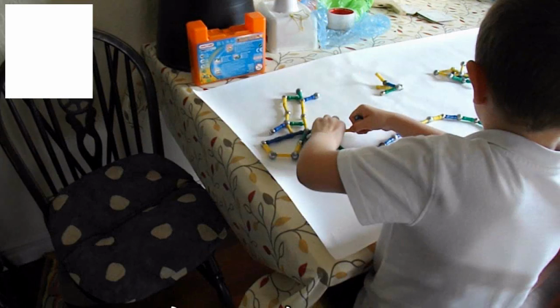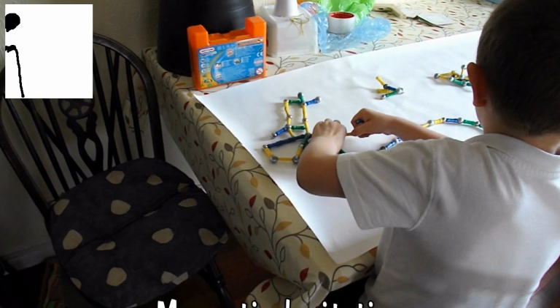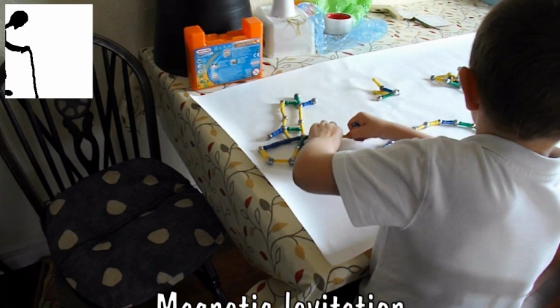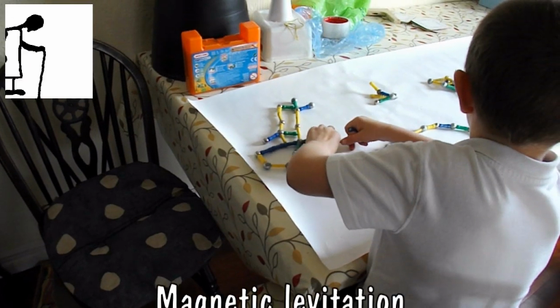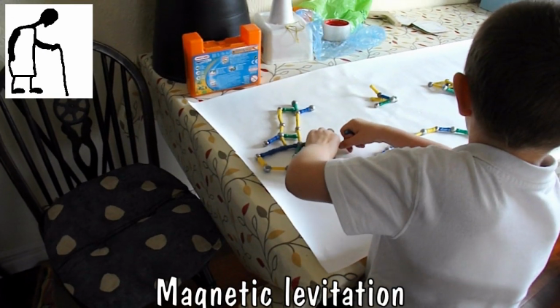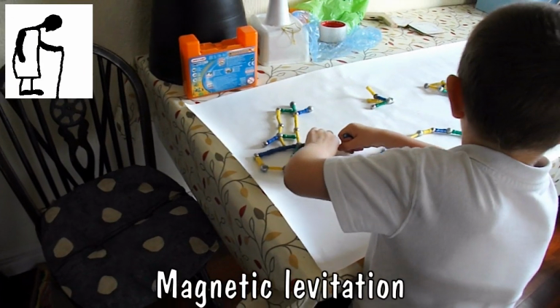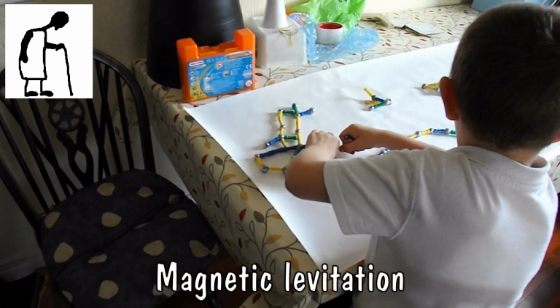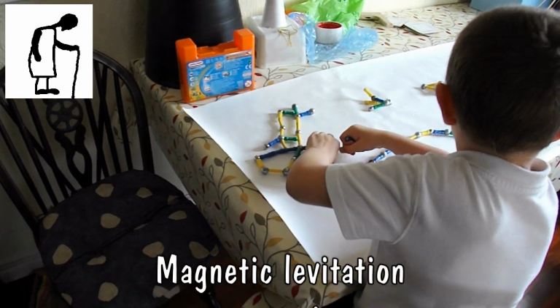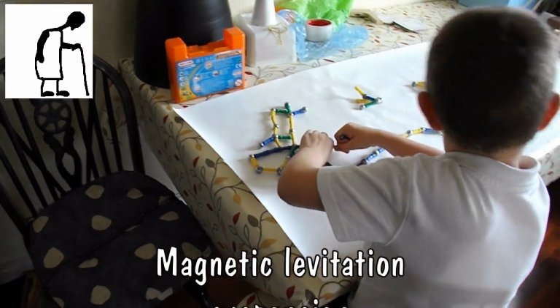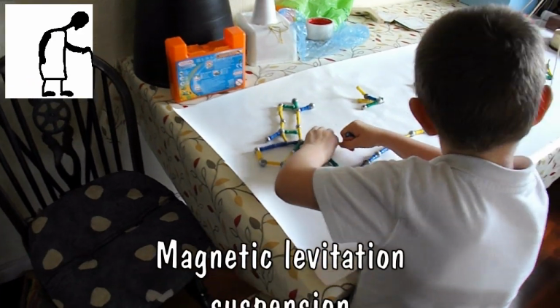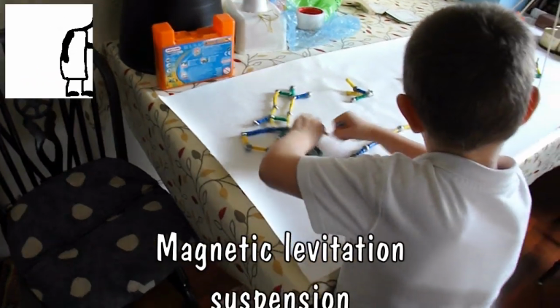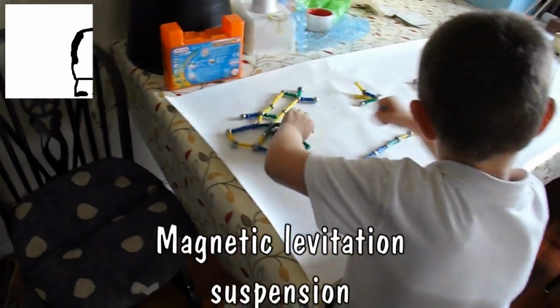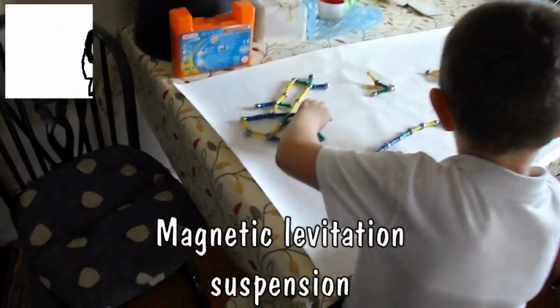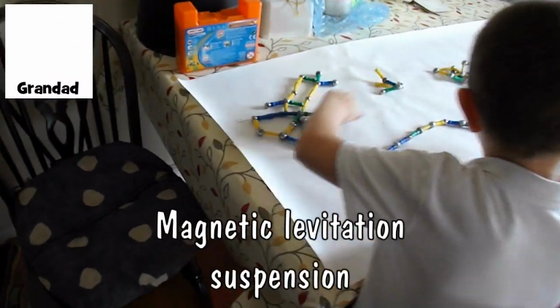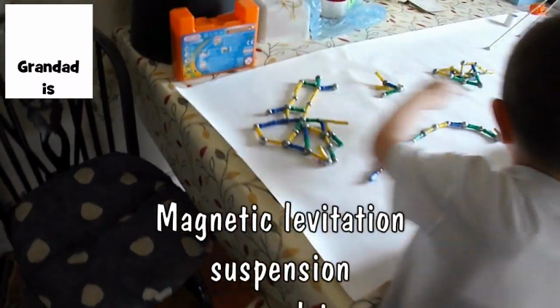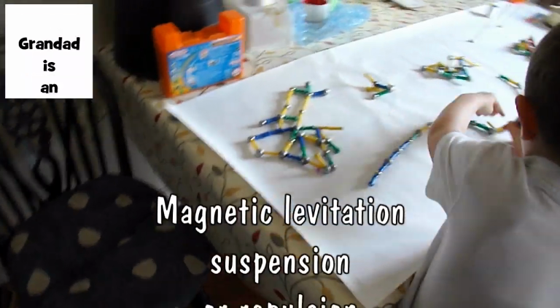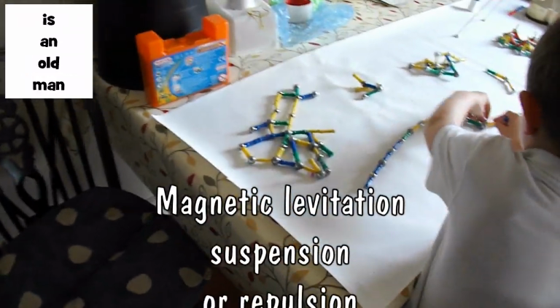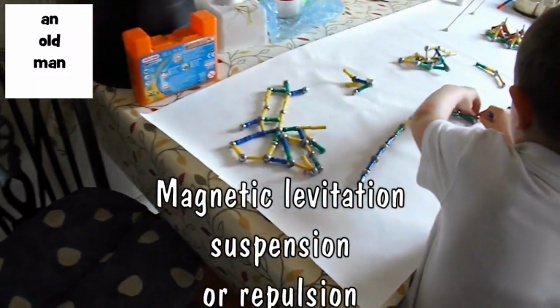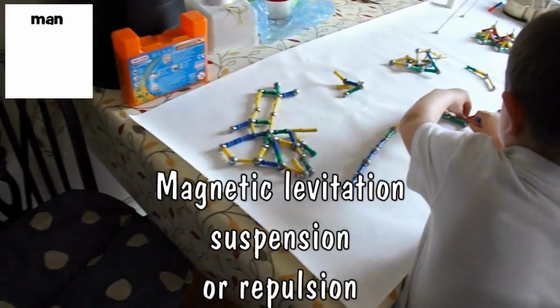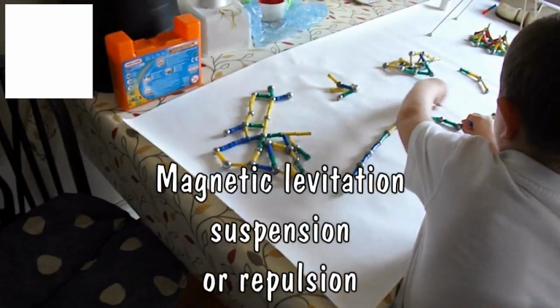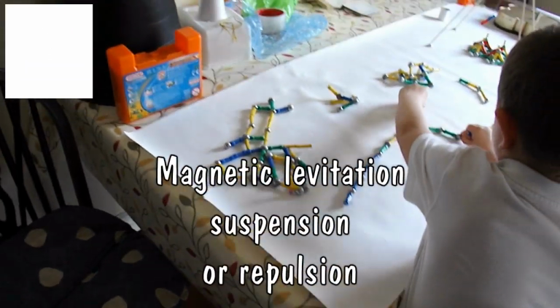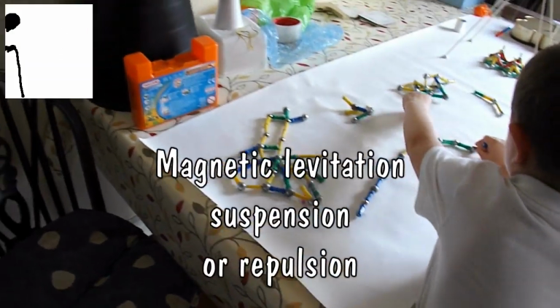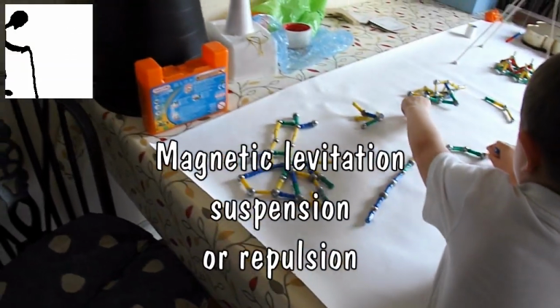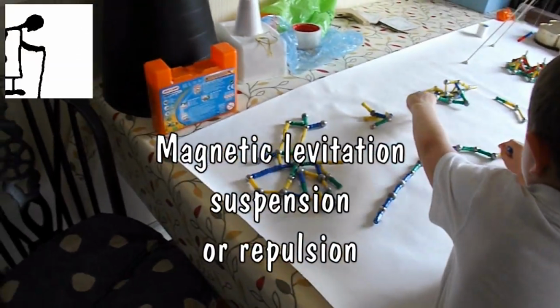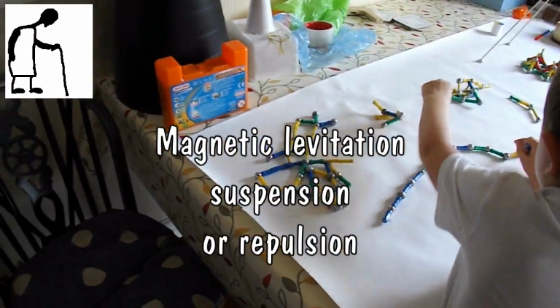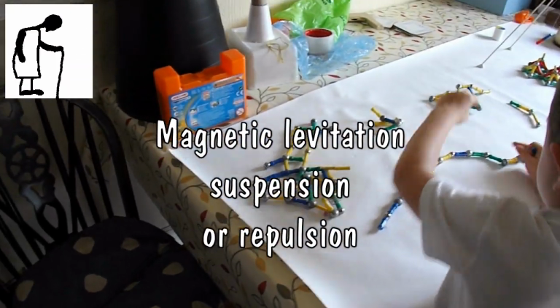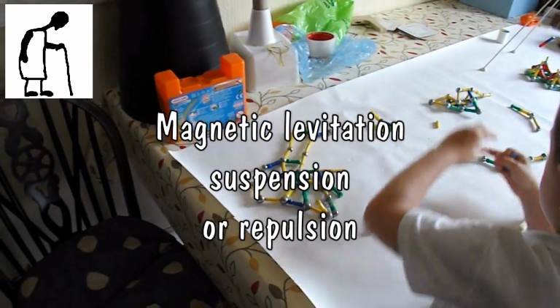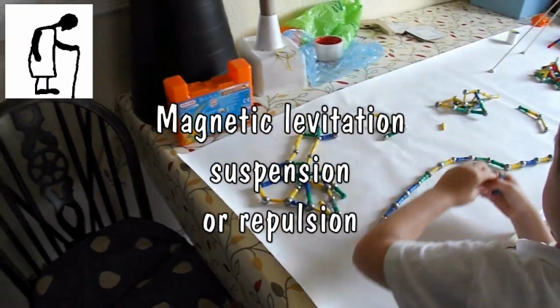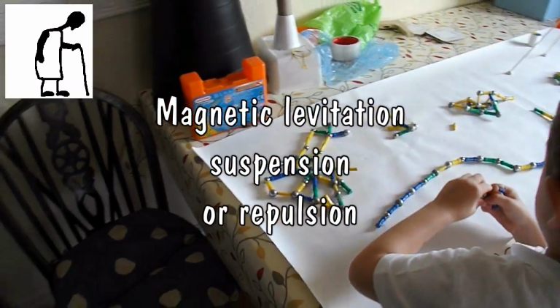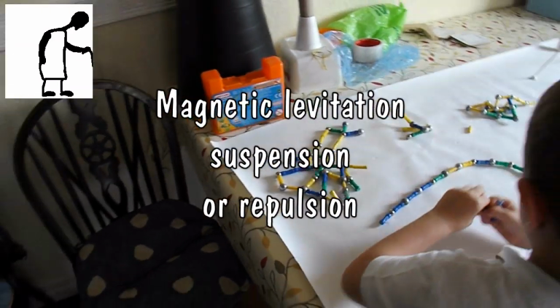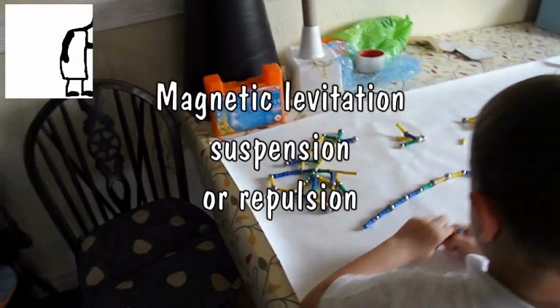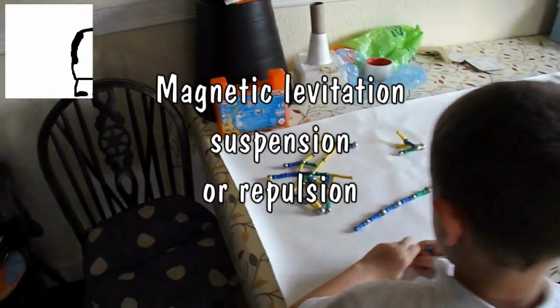You're being very clever. You're making some interesting shapes there.